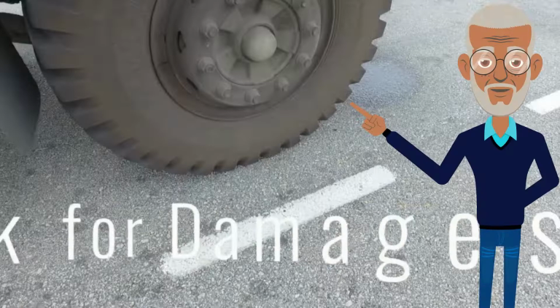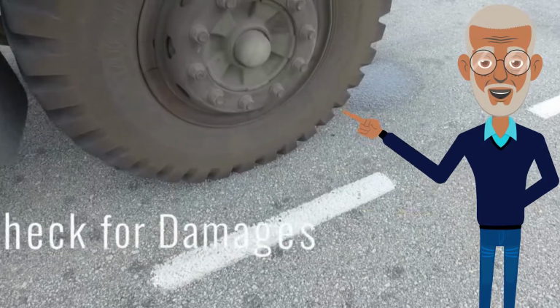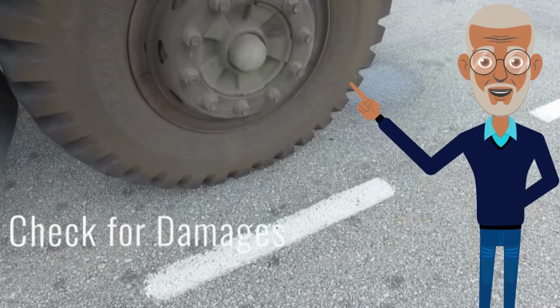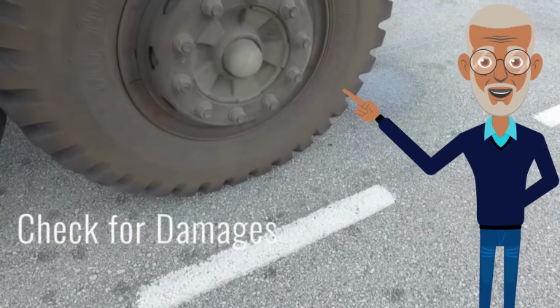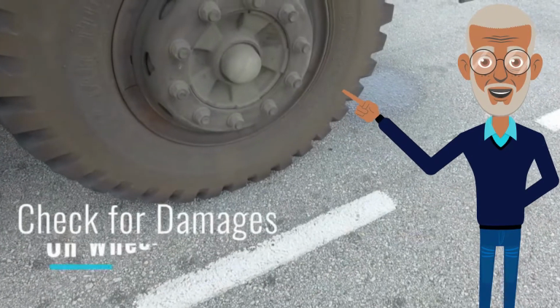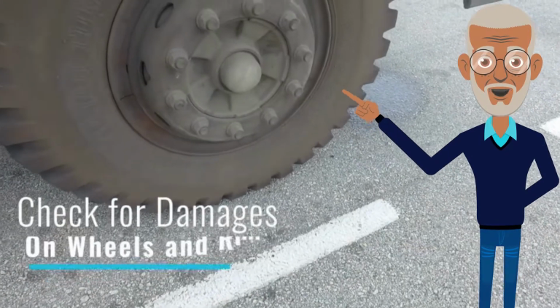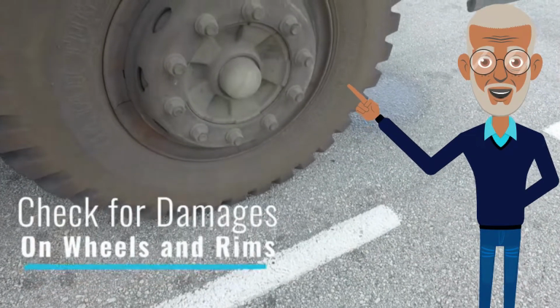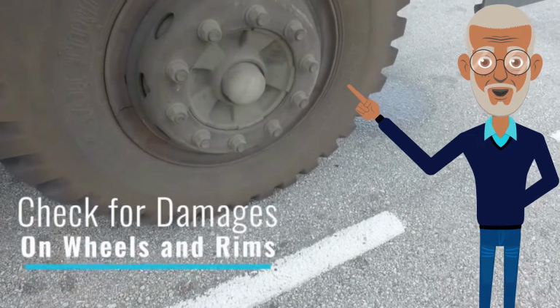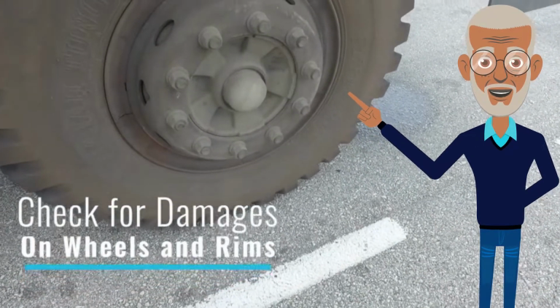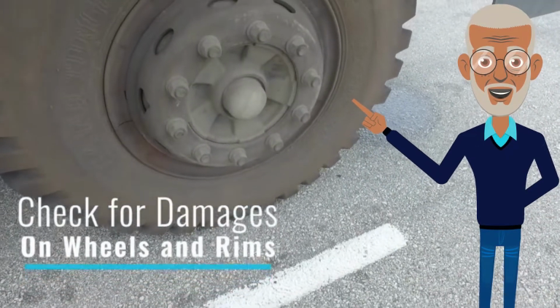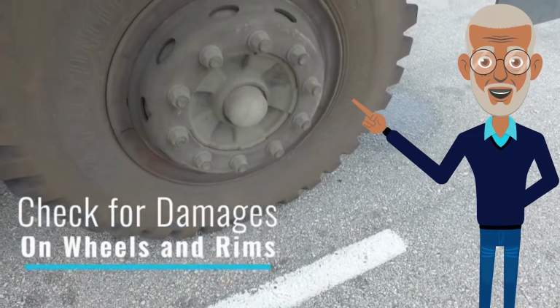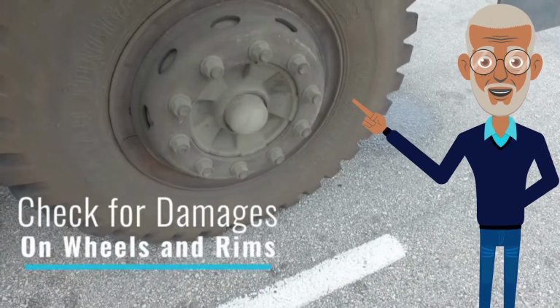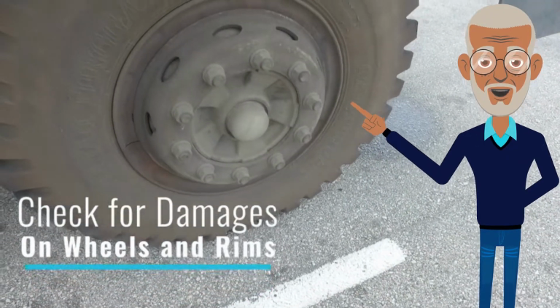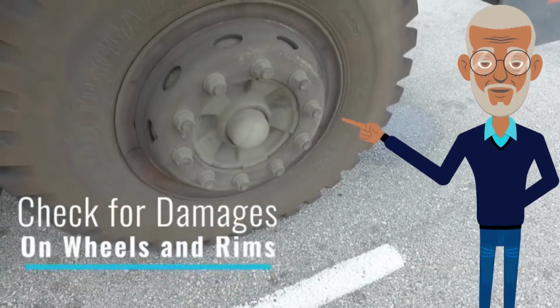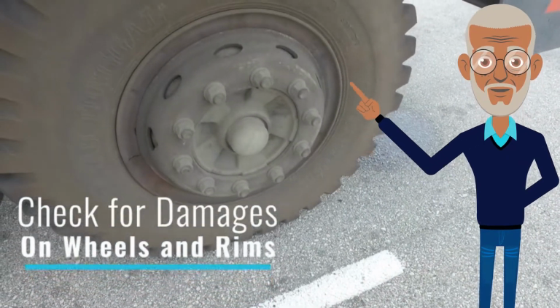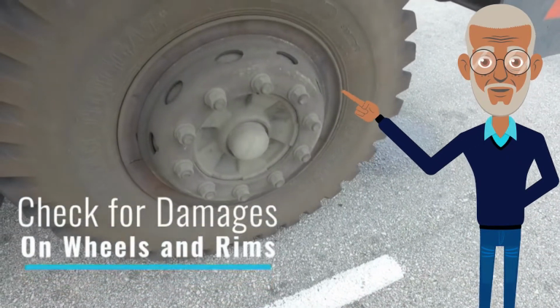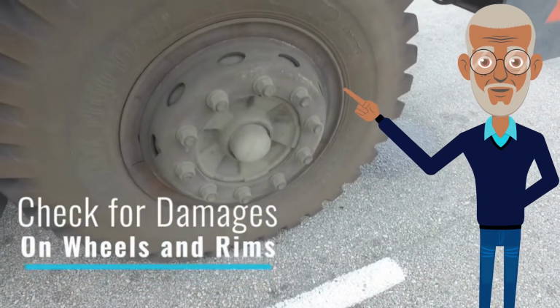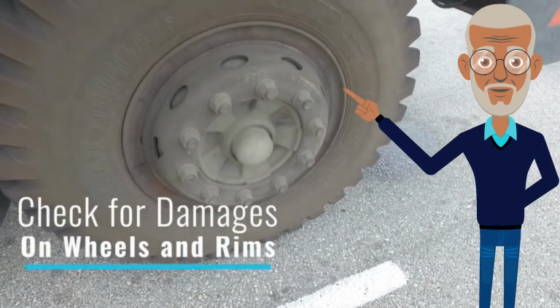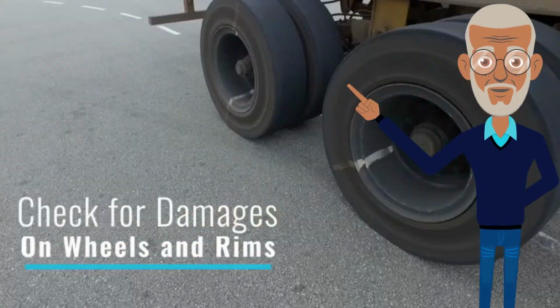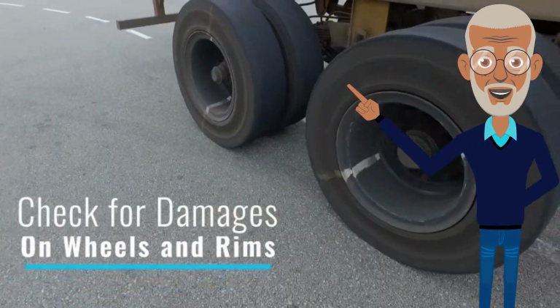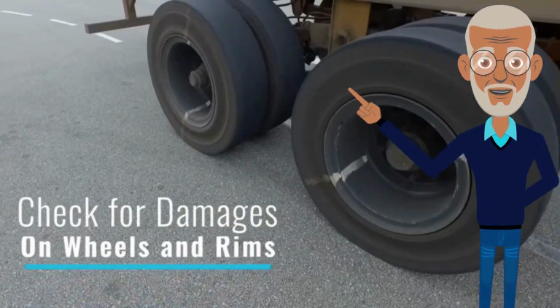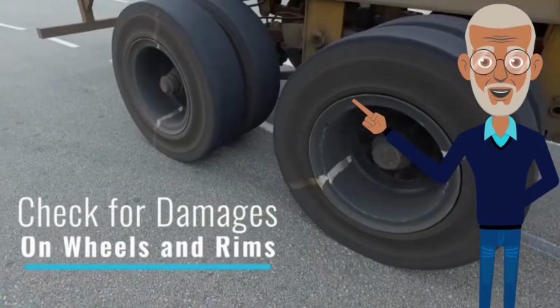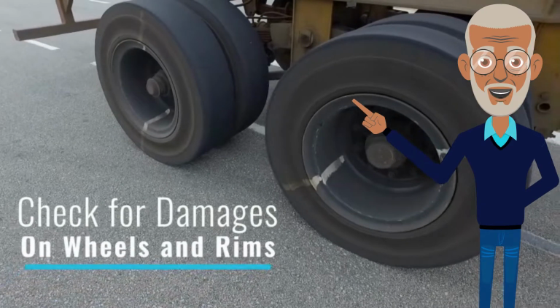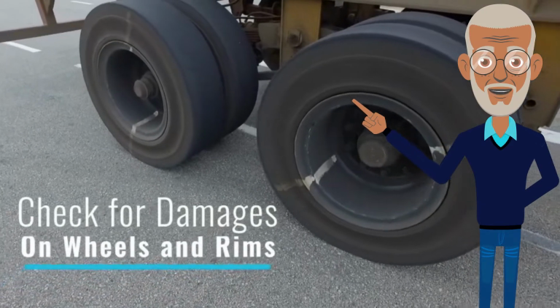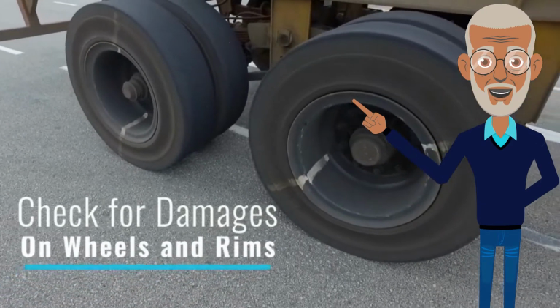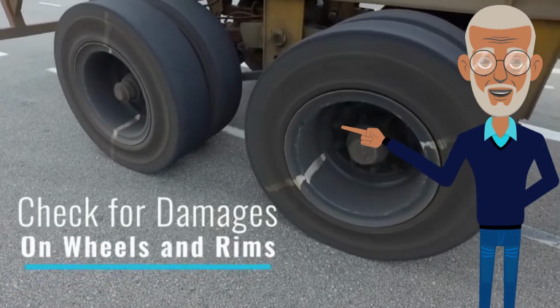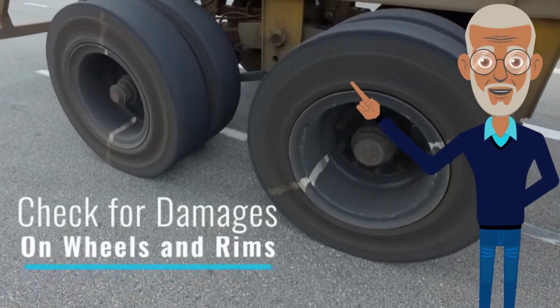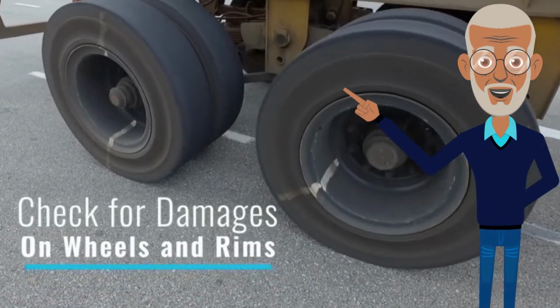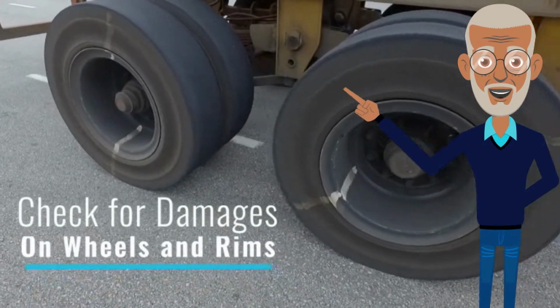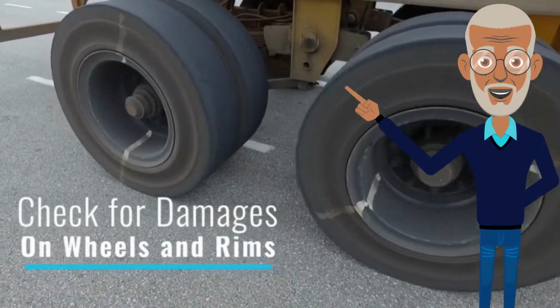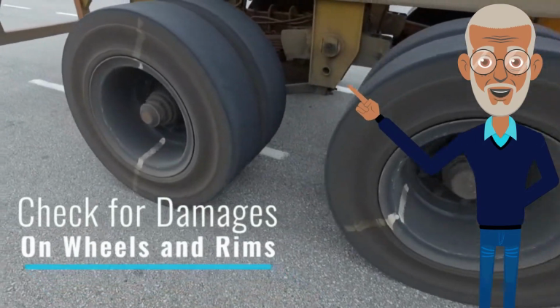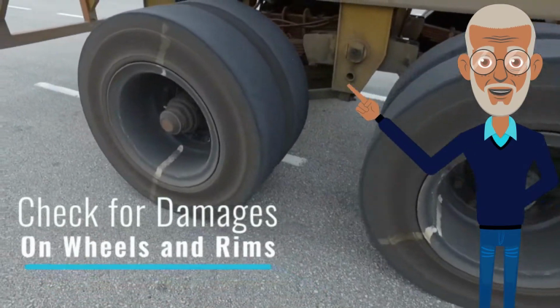Tires and rims must not be damaged or worn out. Rear tires must not have any cracks or significant damages.